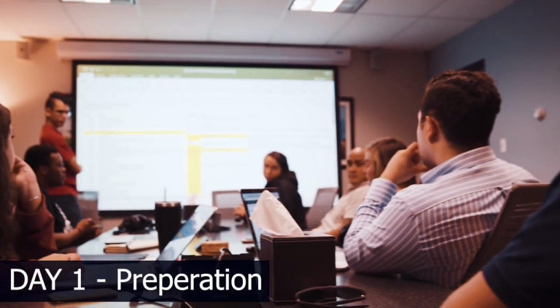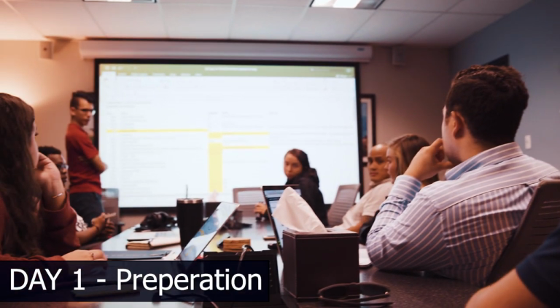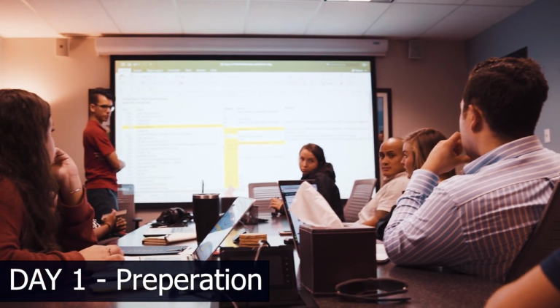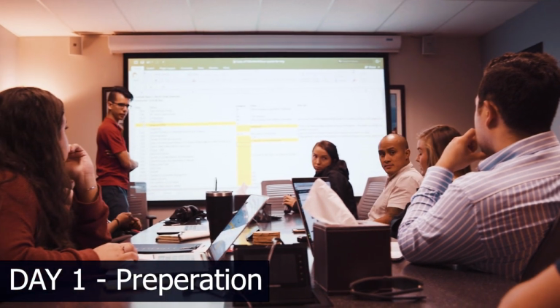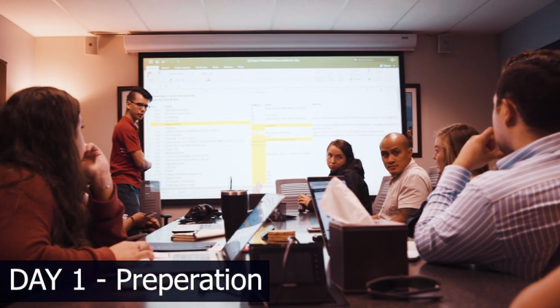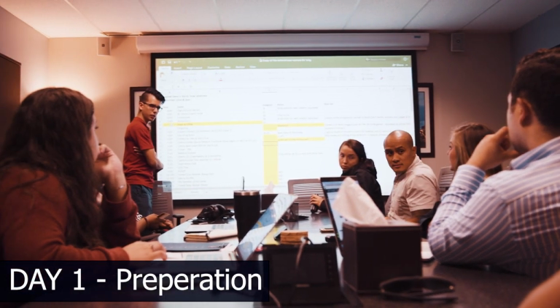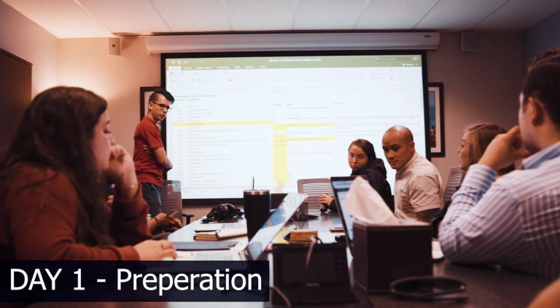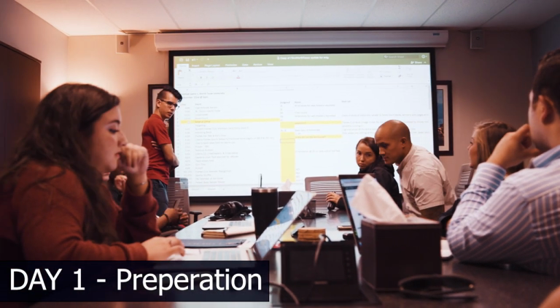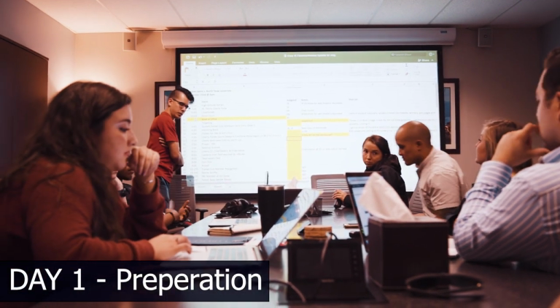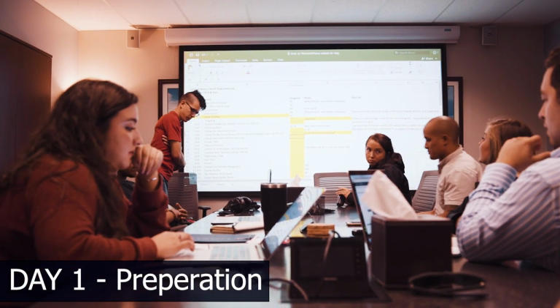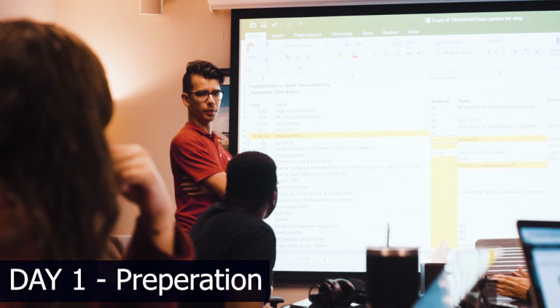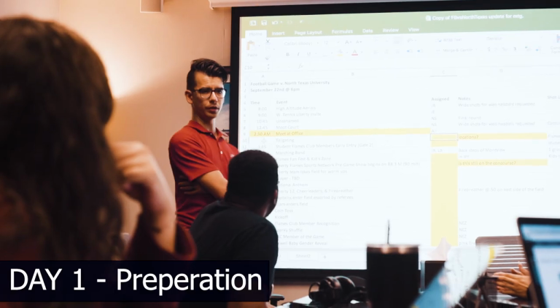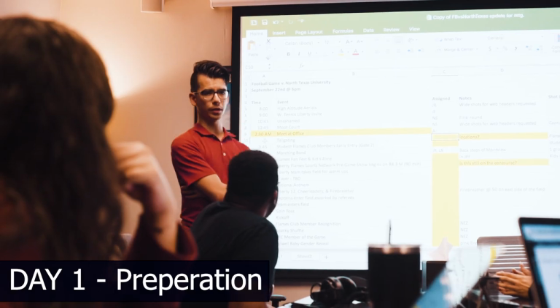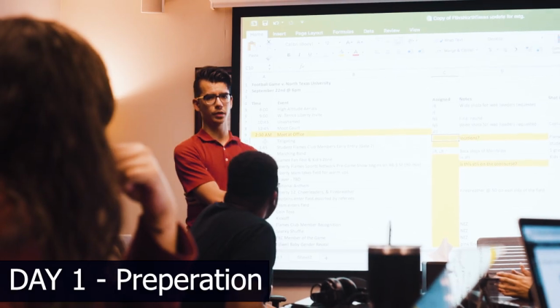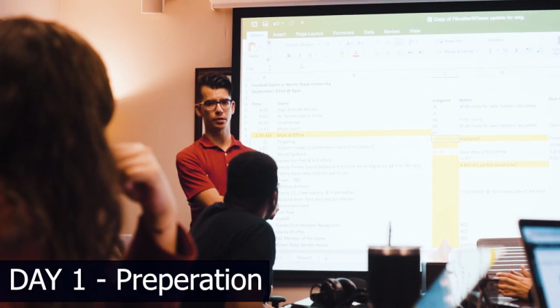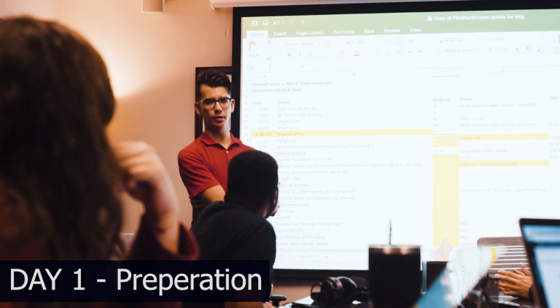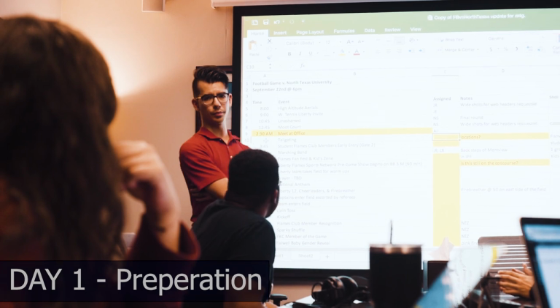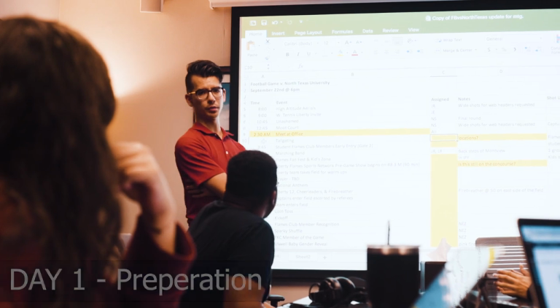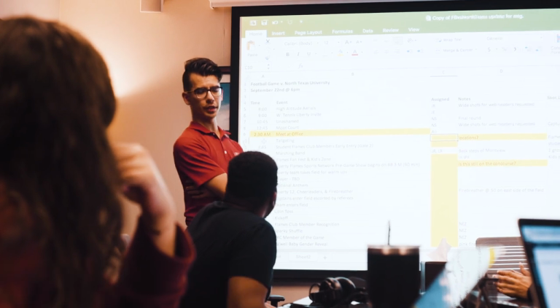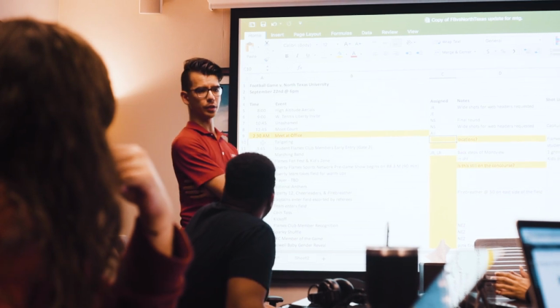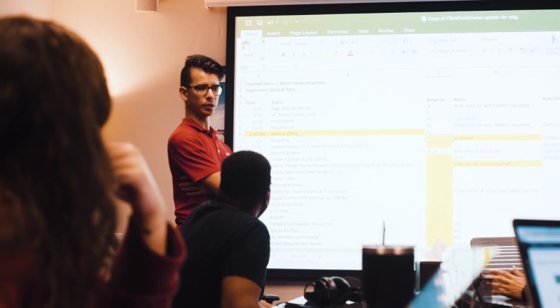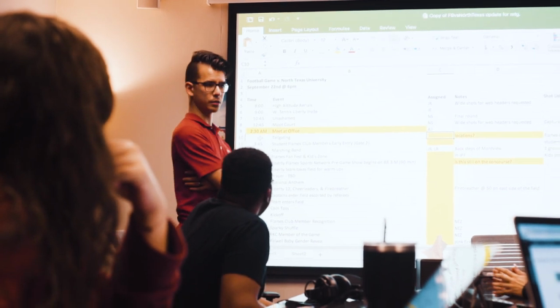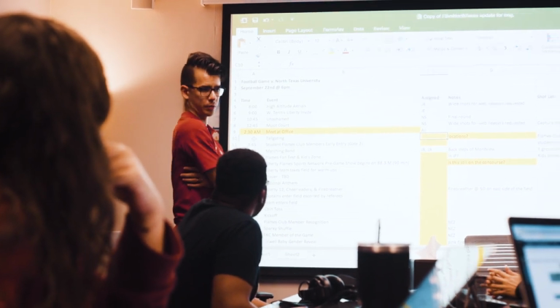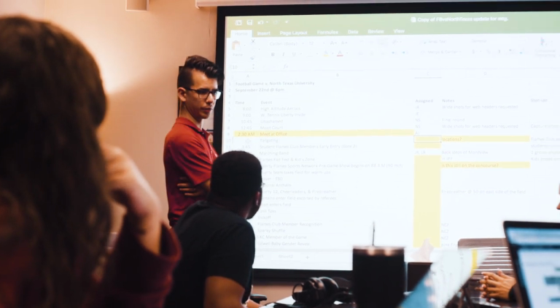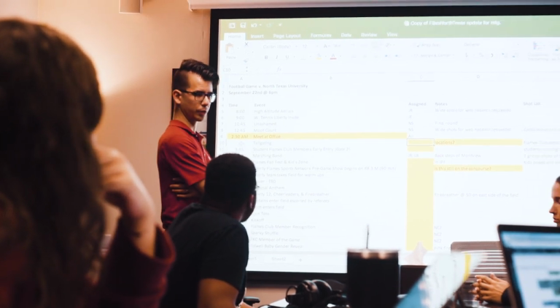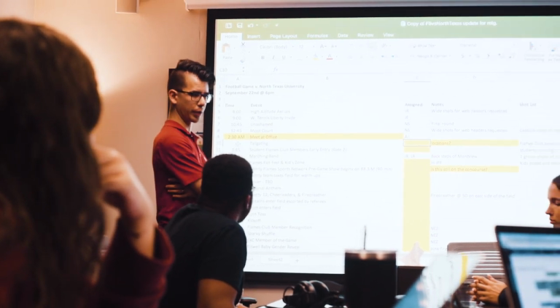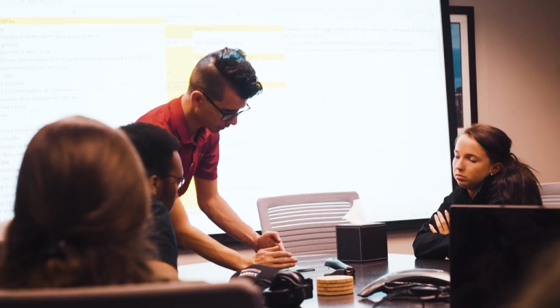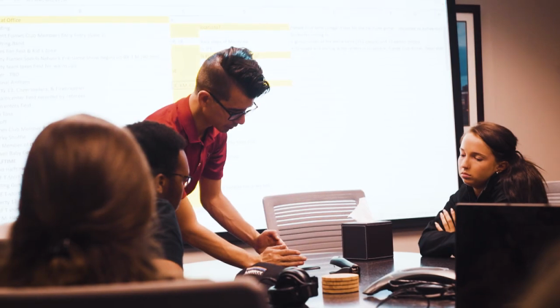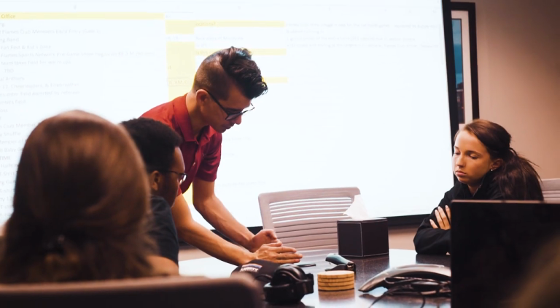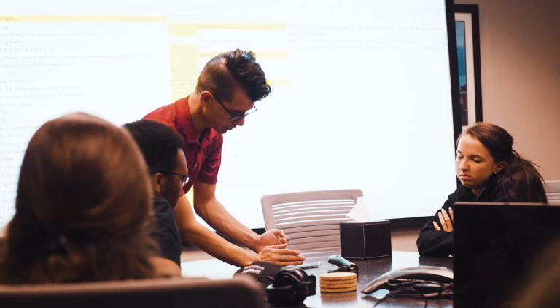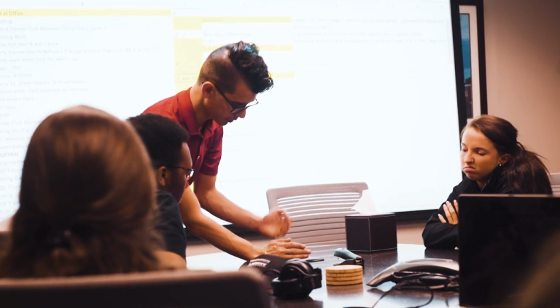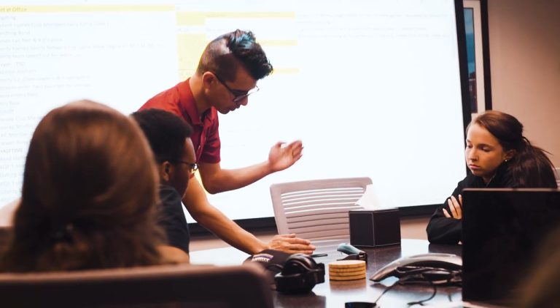It all starts with planning out the event schedule. Each photographer is assigned specific locations for where they should be during the event.